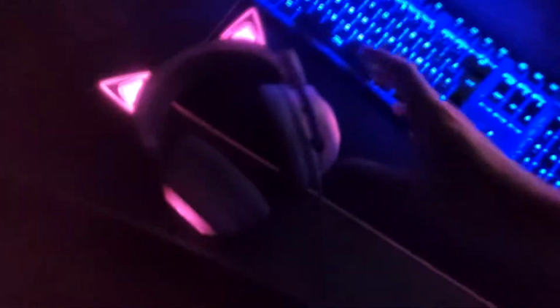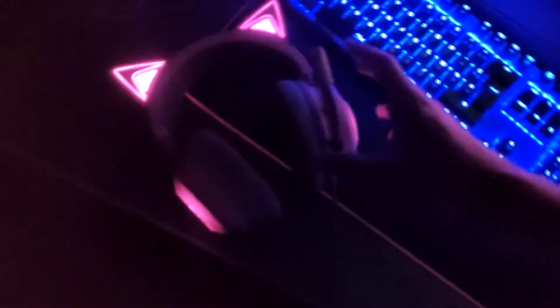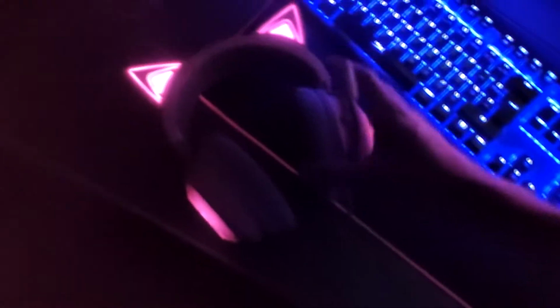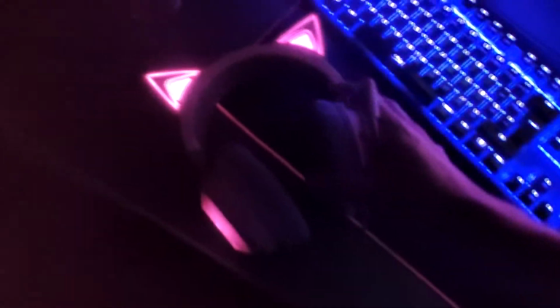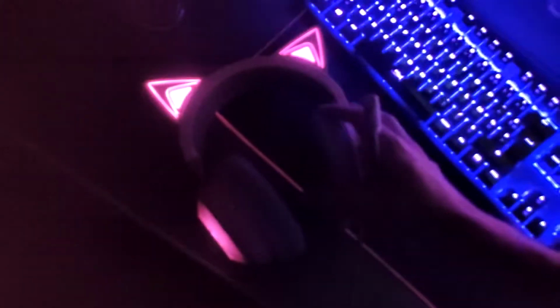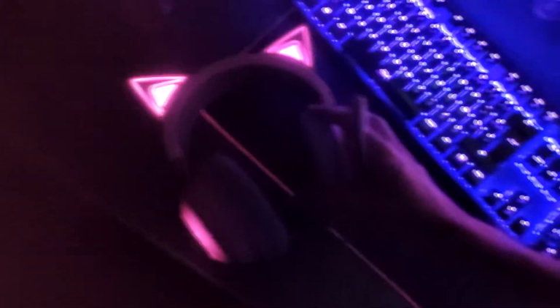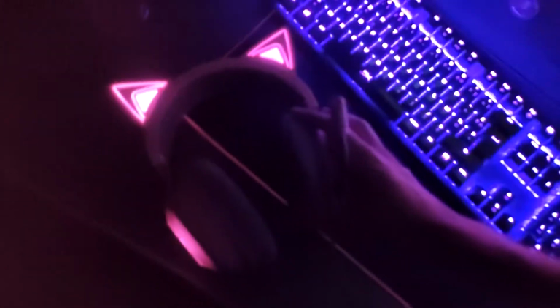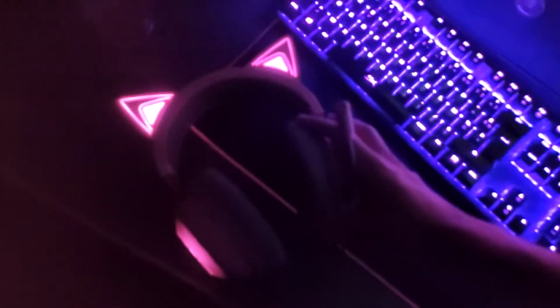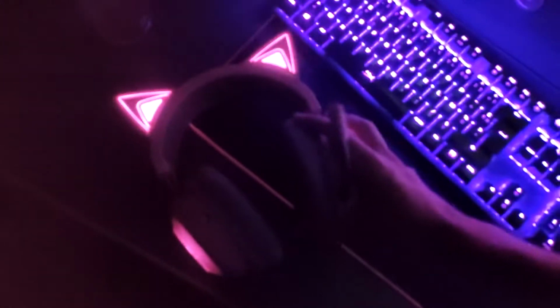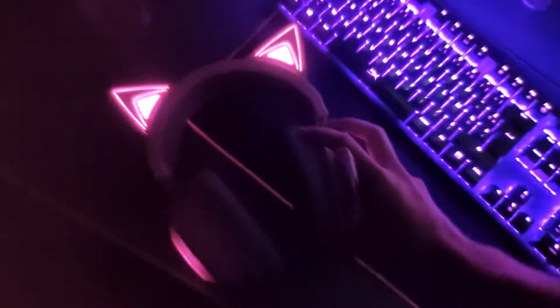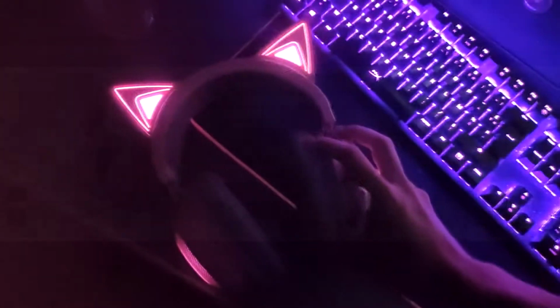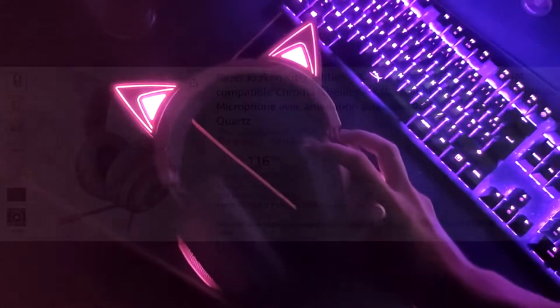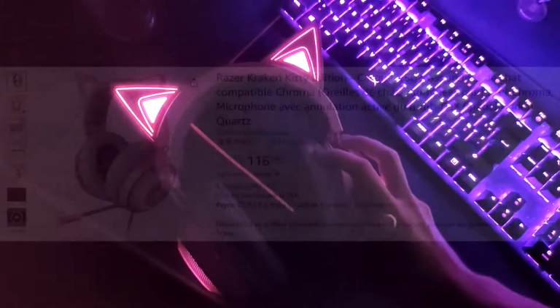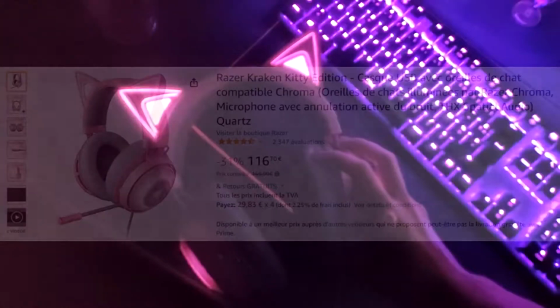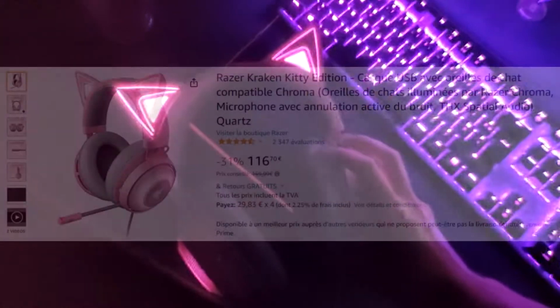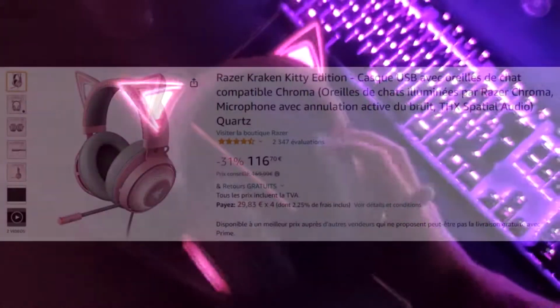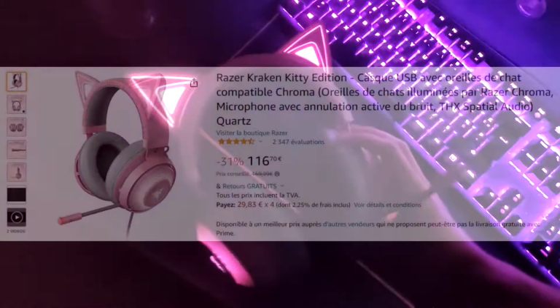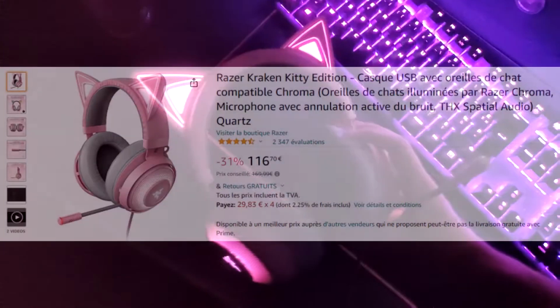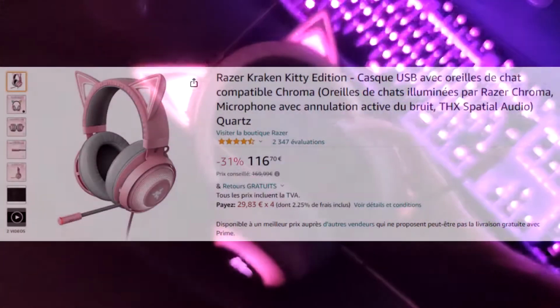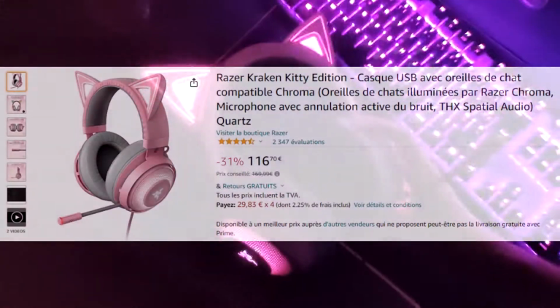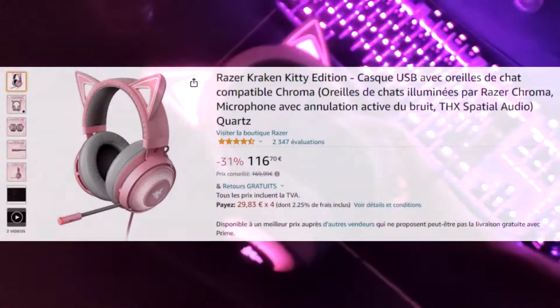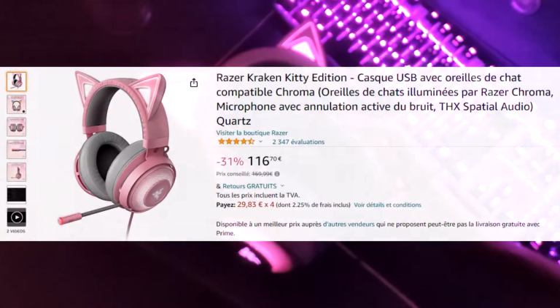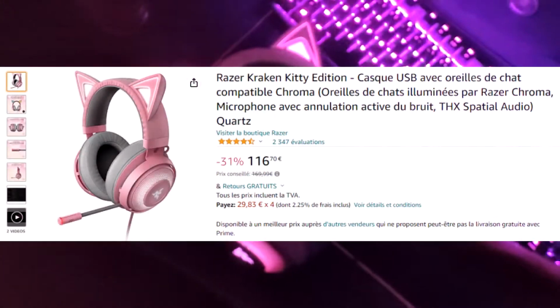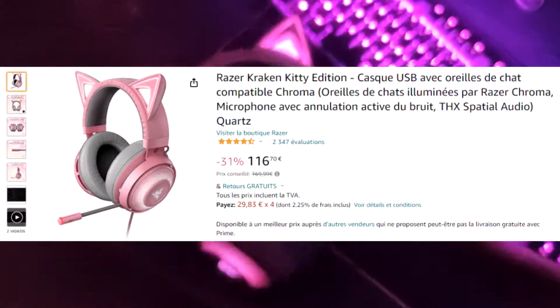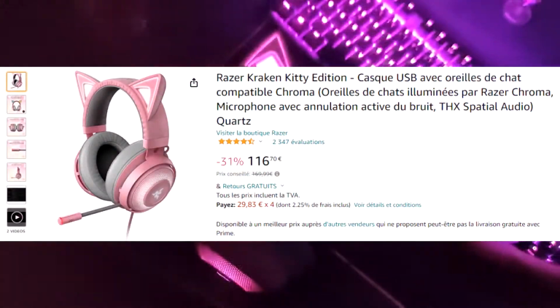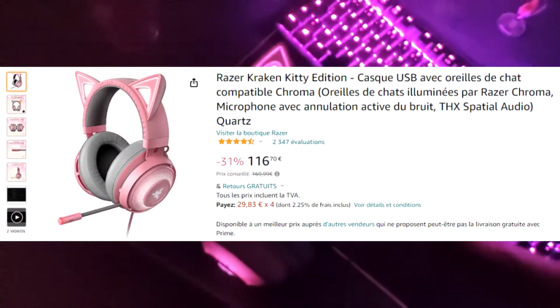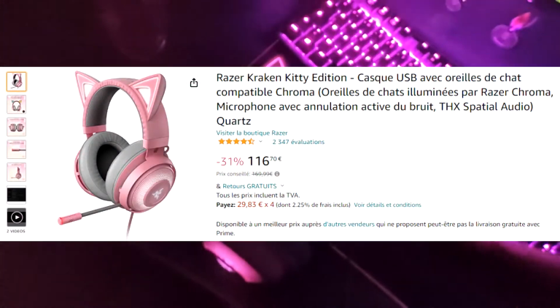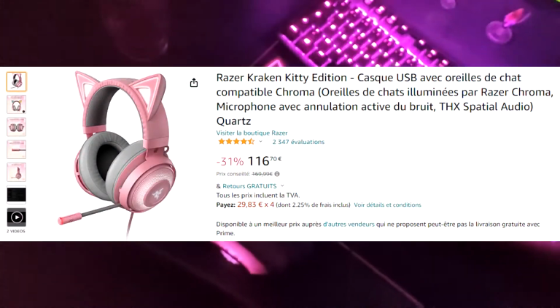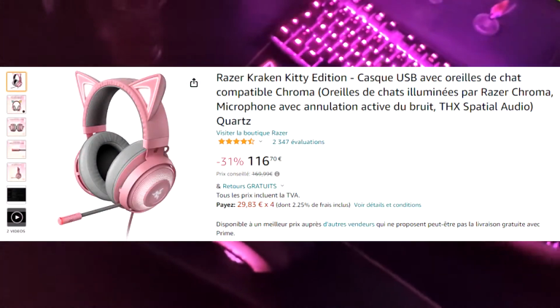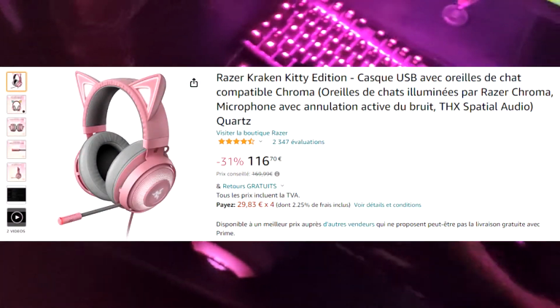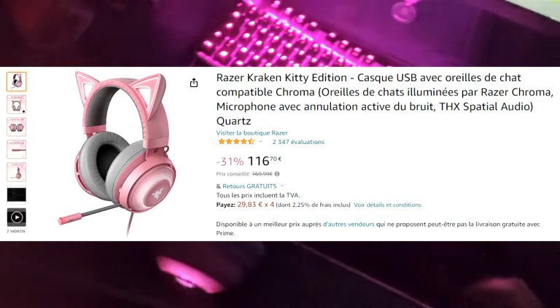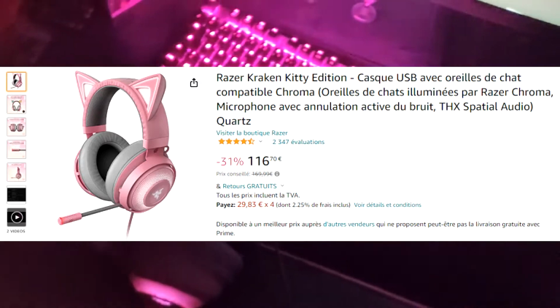My headset. That's a Razer Kraken Kitty, pink edition. Again.